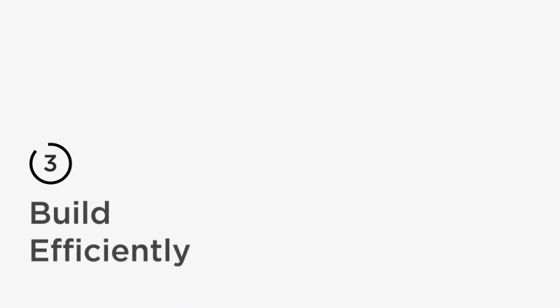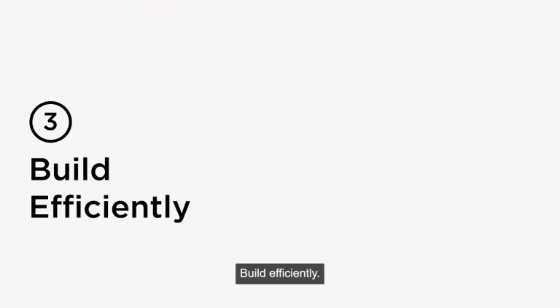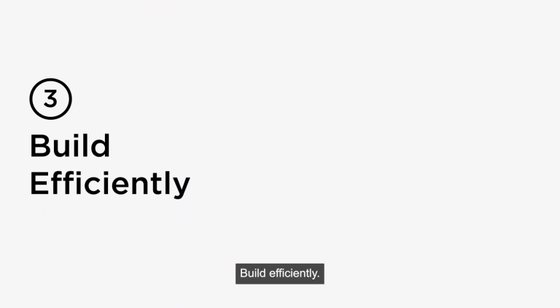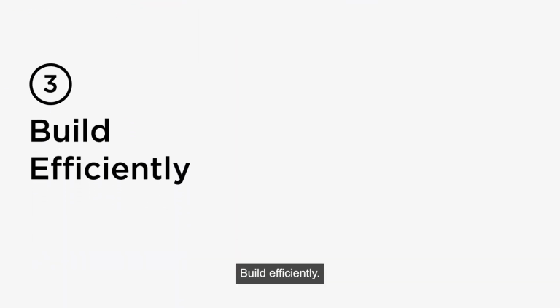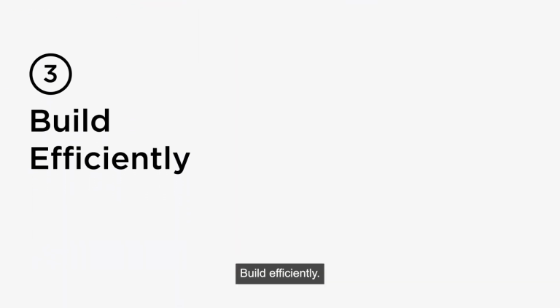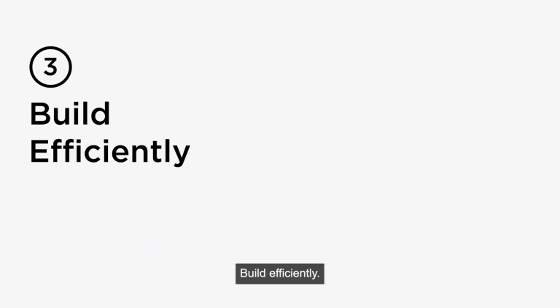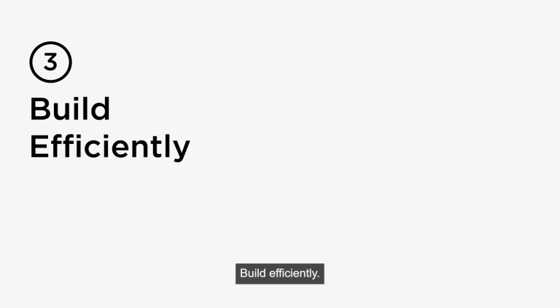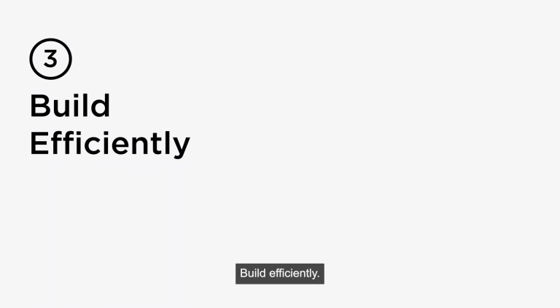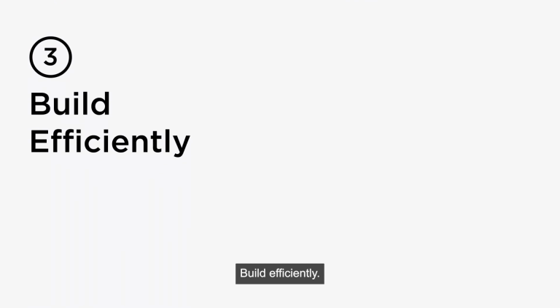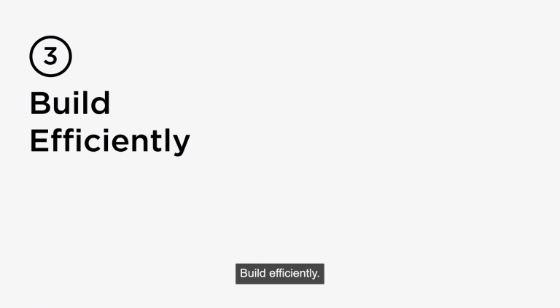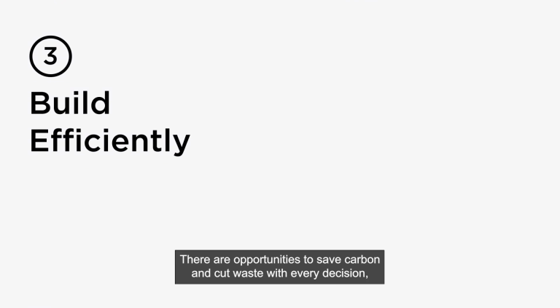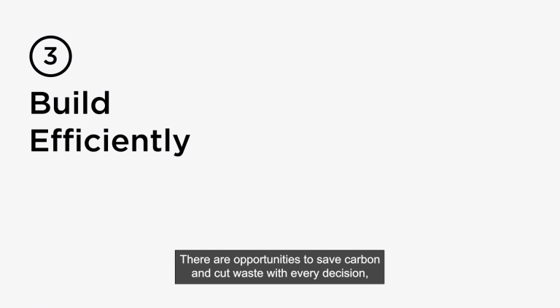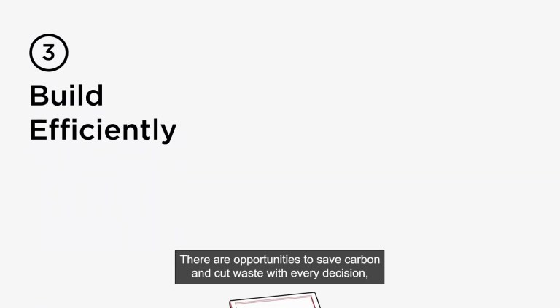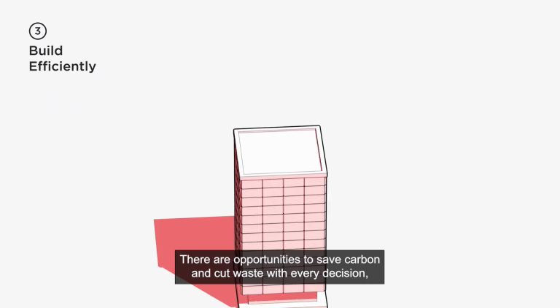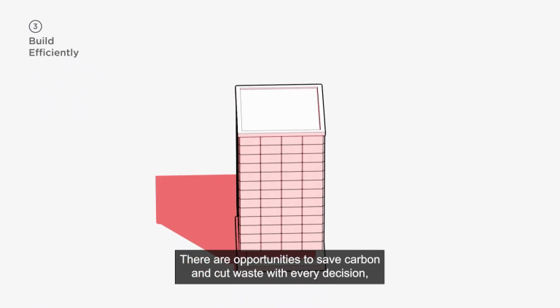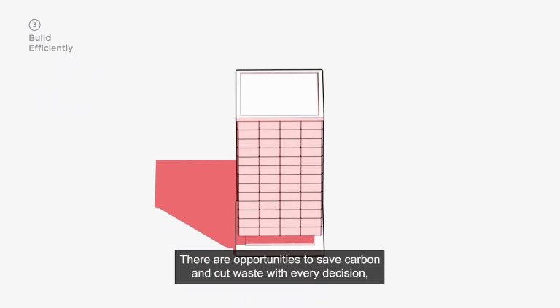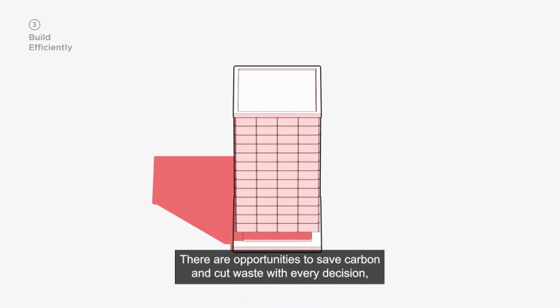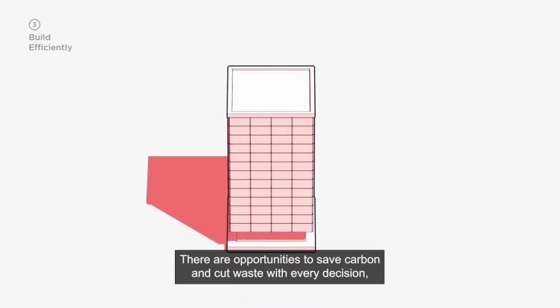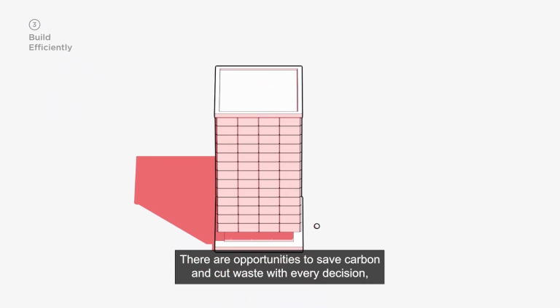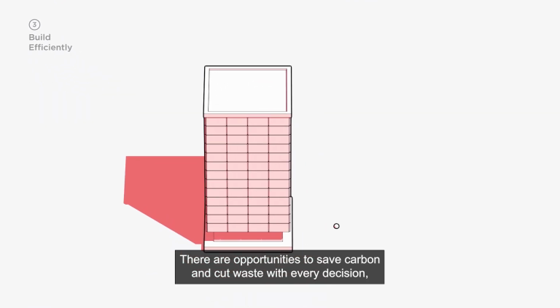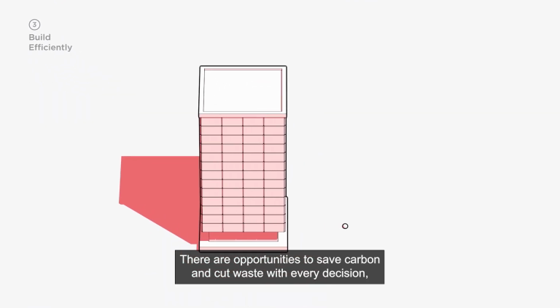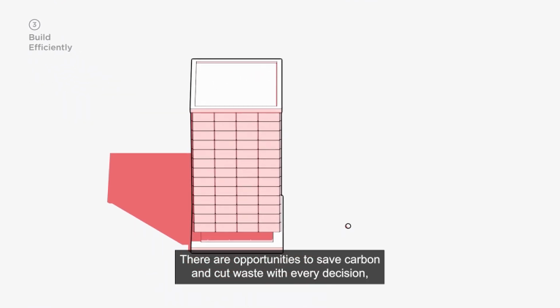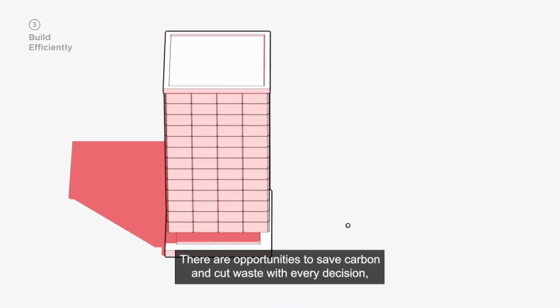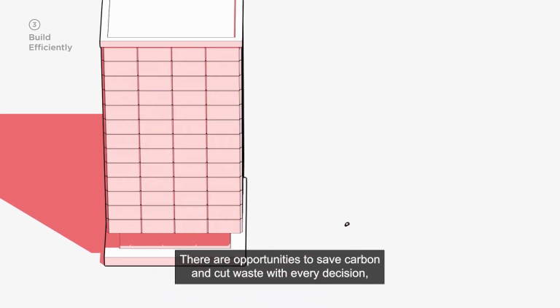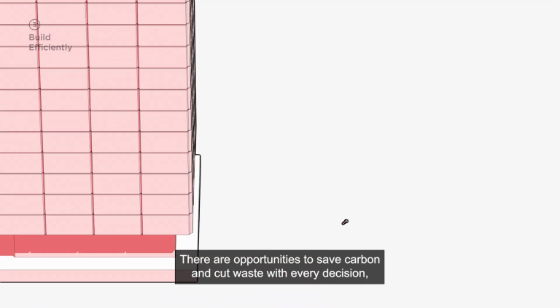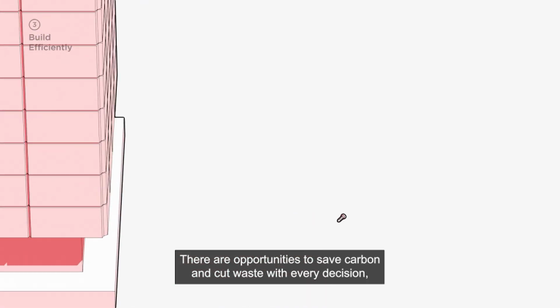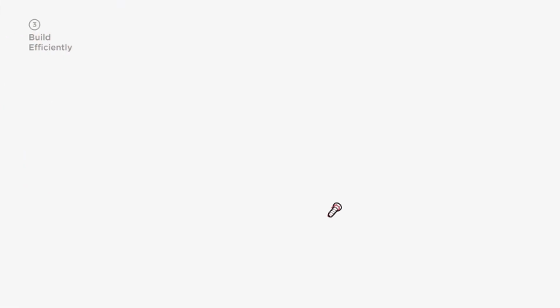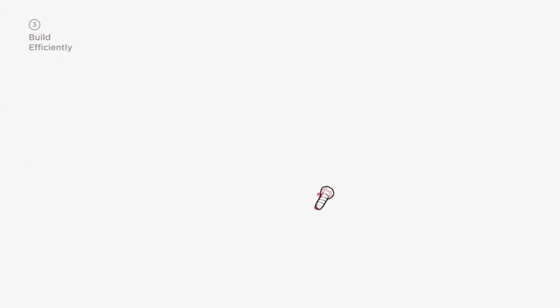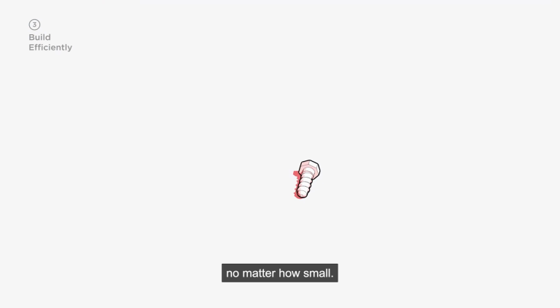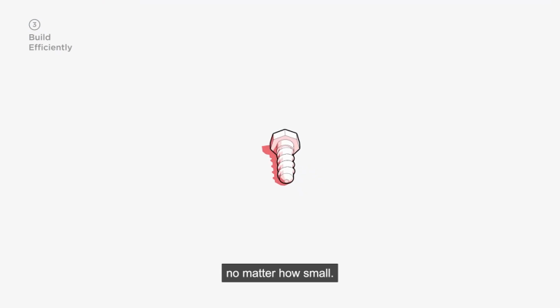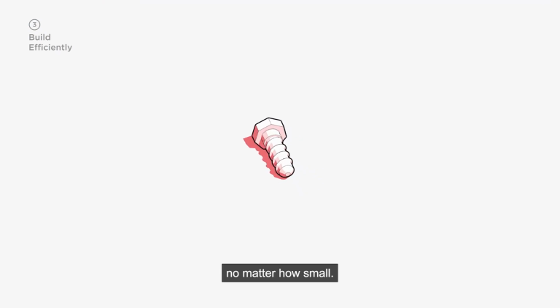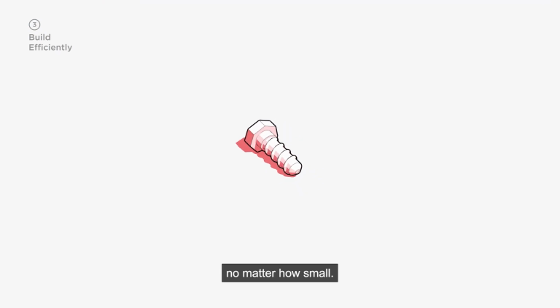Build efficiently. There are opportunities to save carbon and cut waste with every decision, no matter how small.